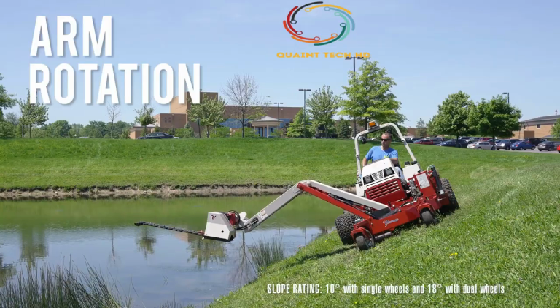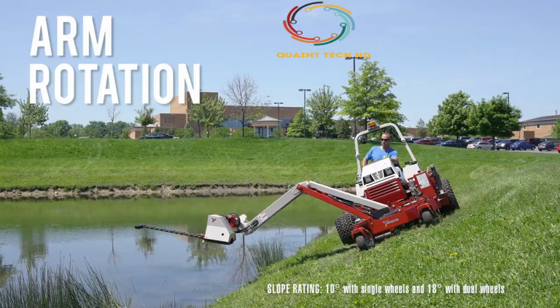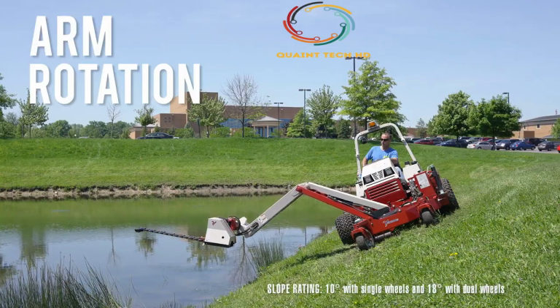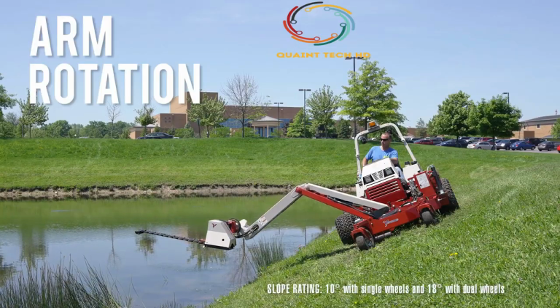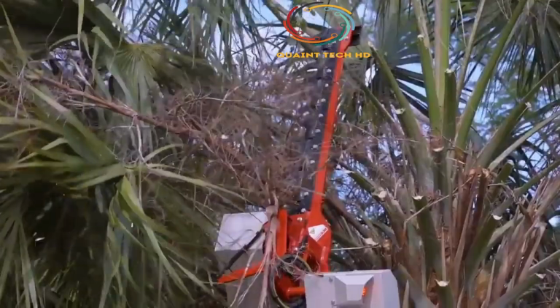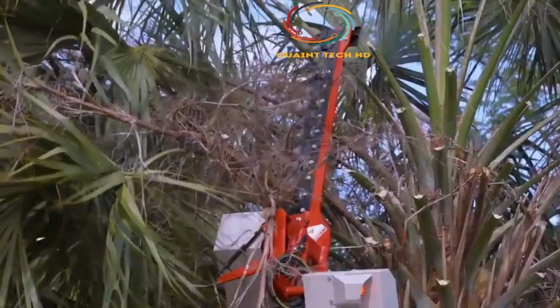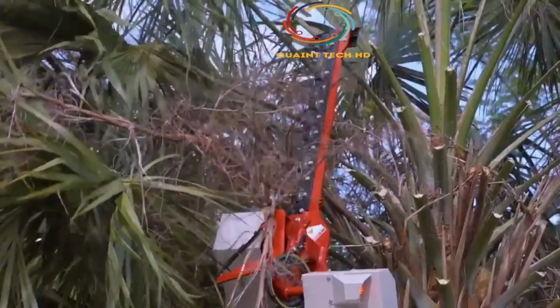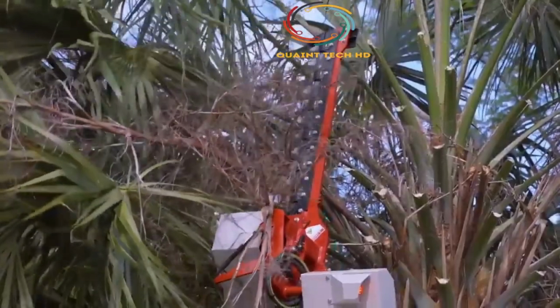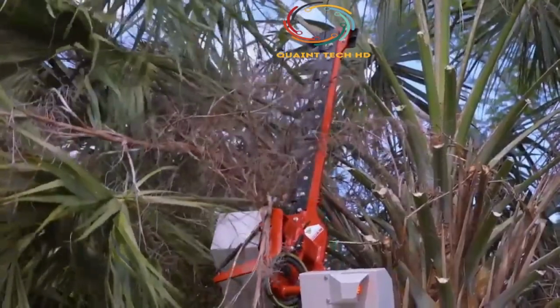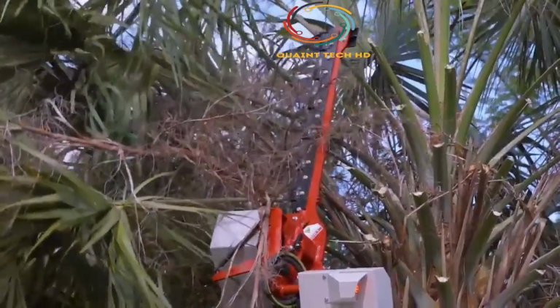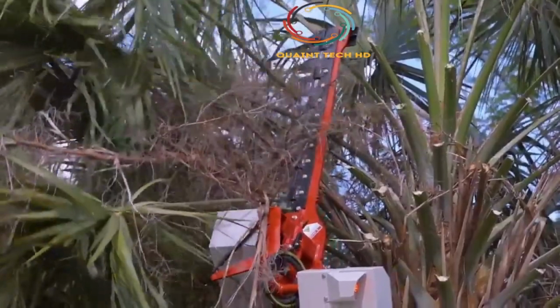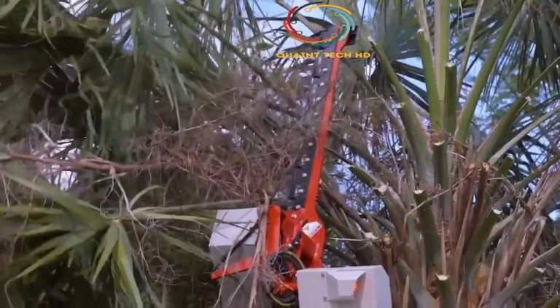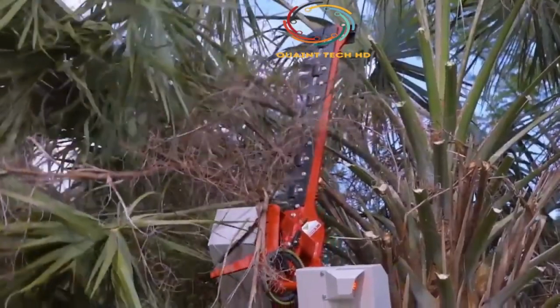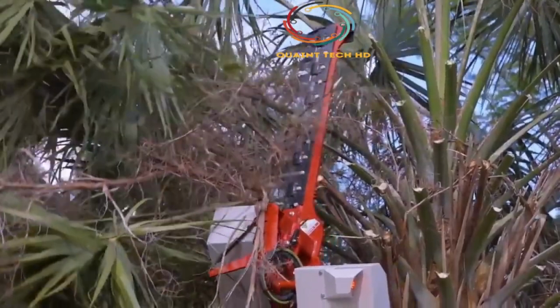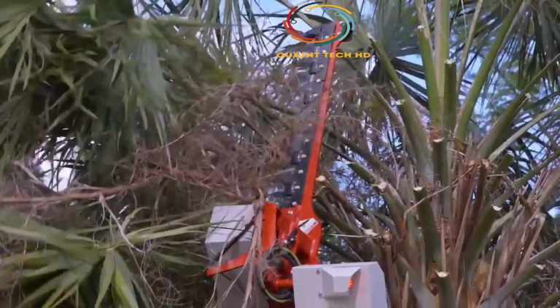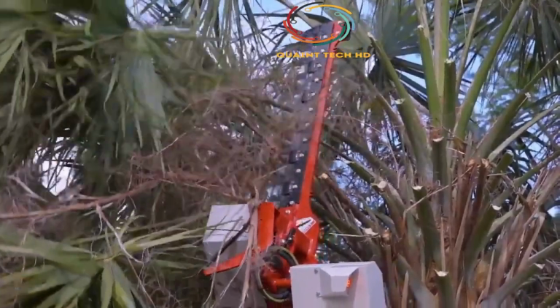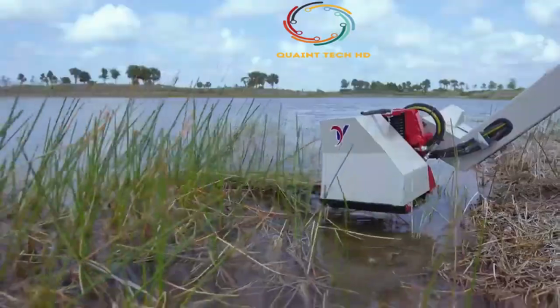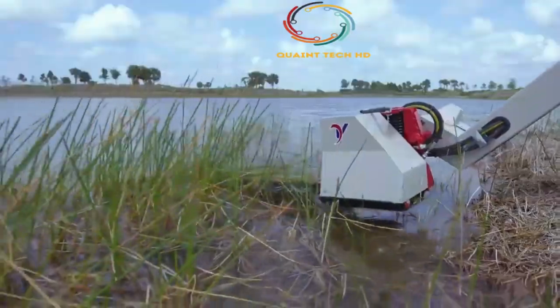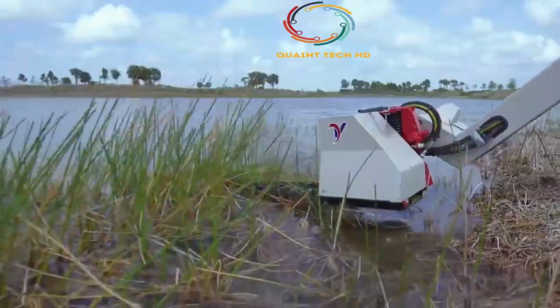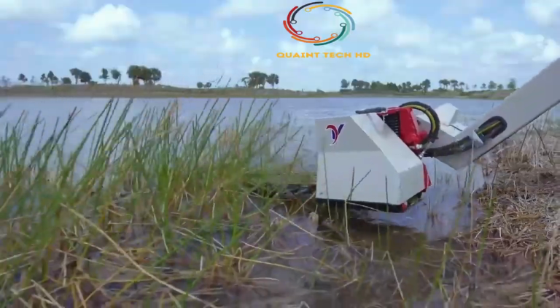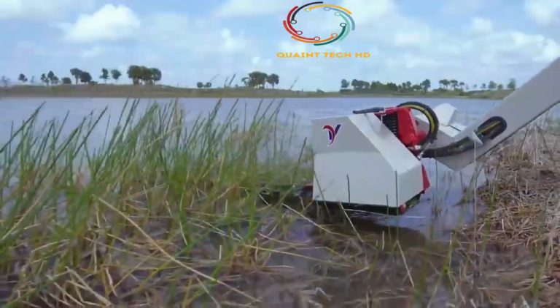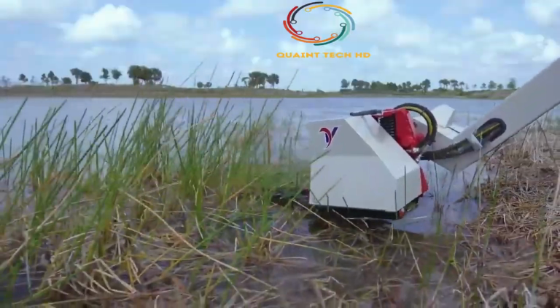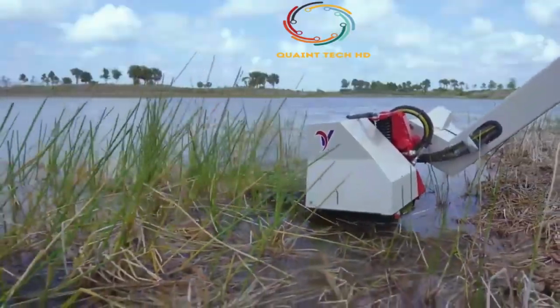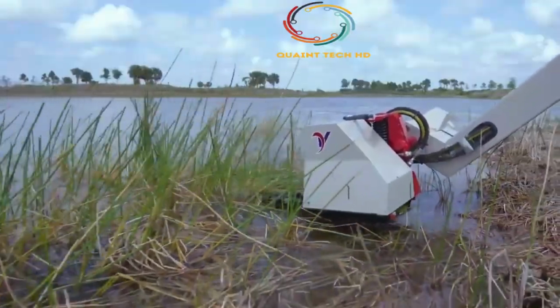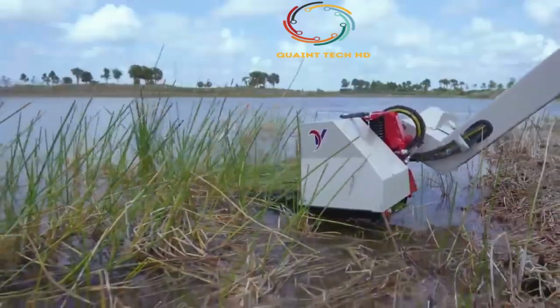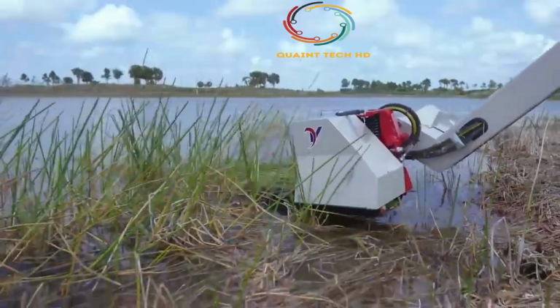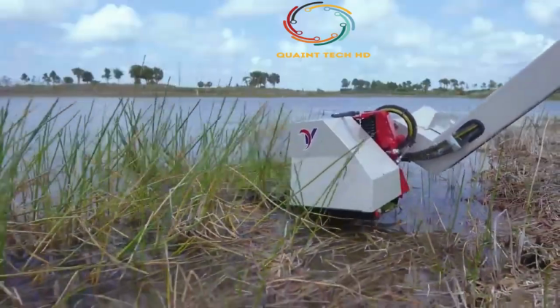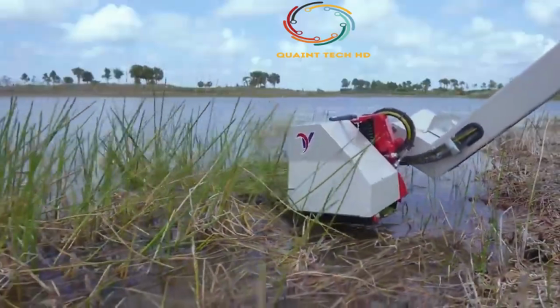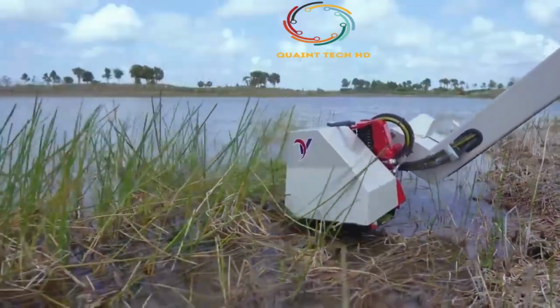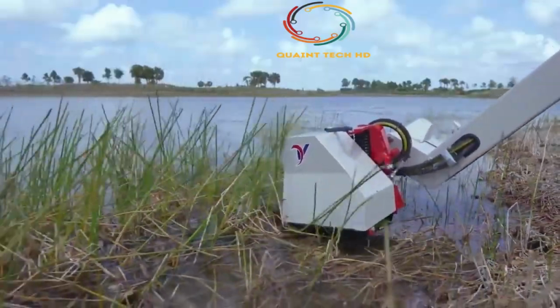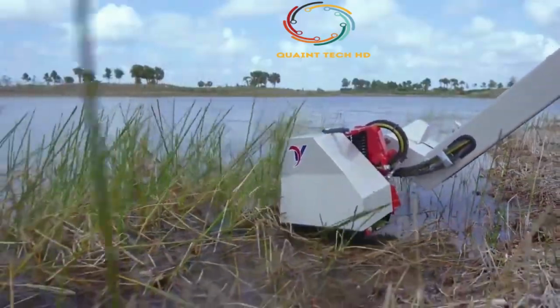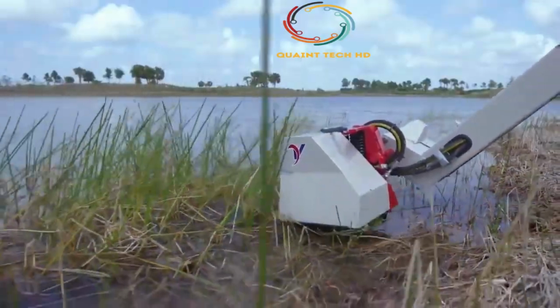With this new attachment, mowing around water features, trimming edges, and clearing trails has never been so easy.